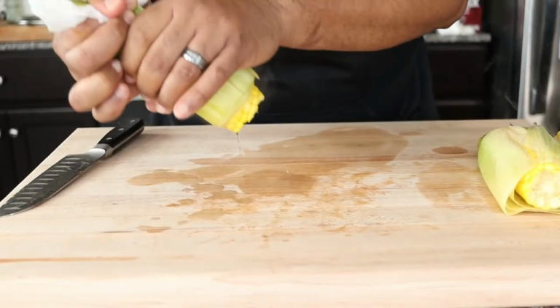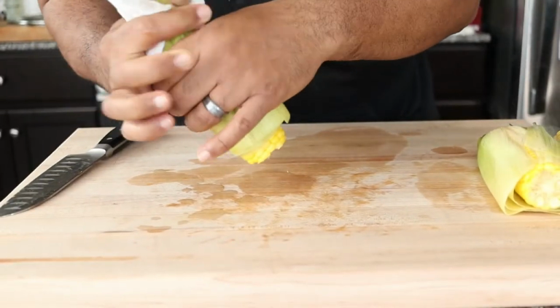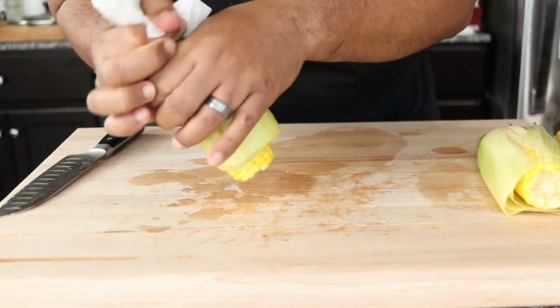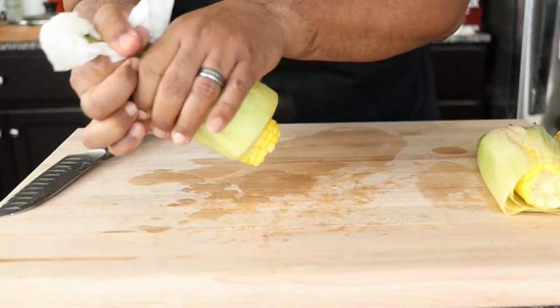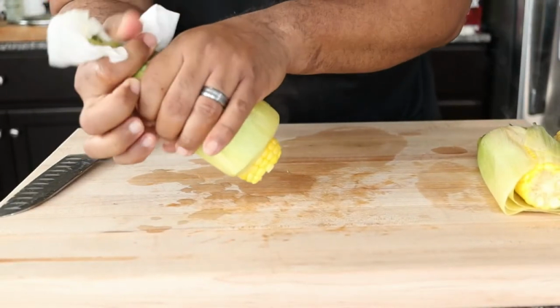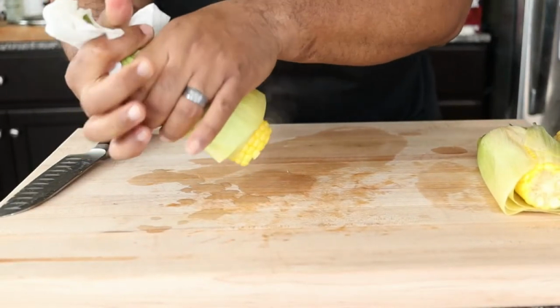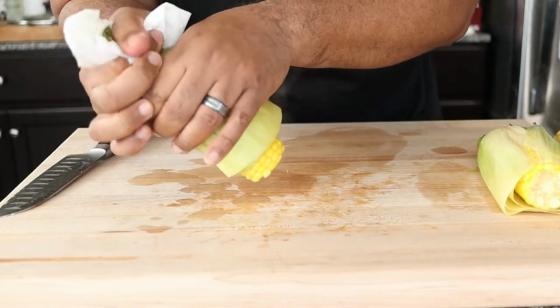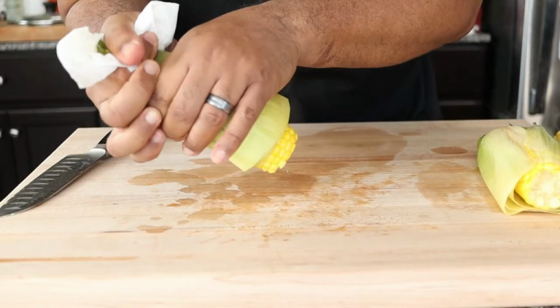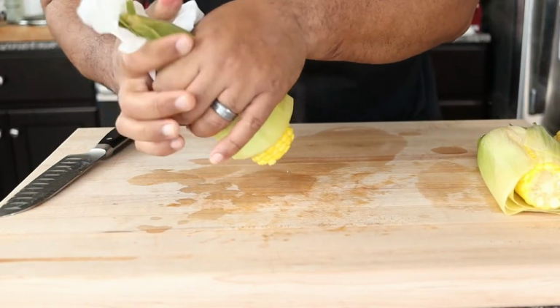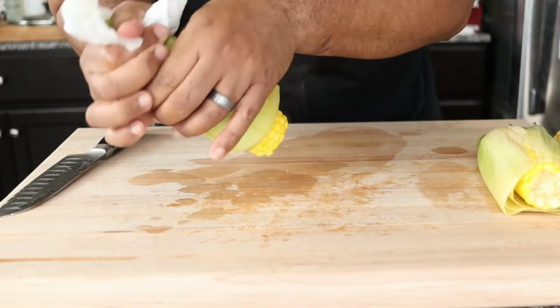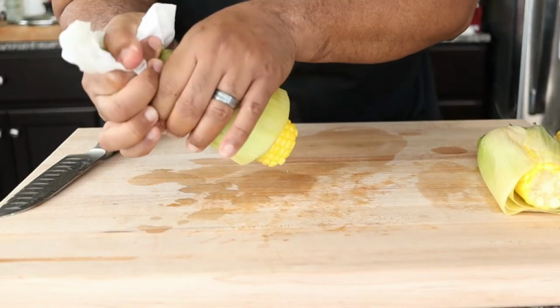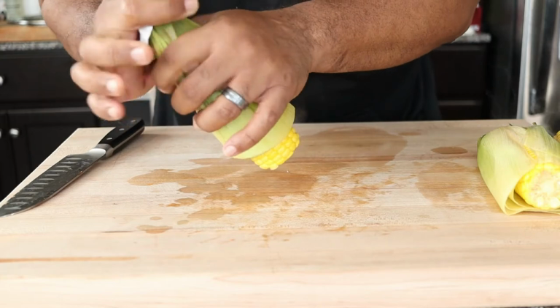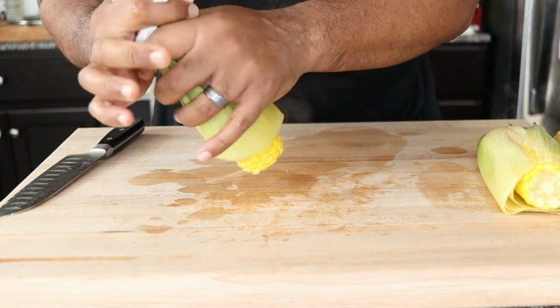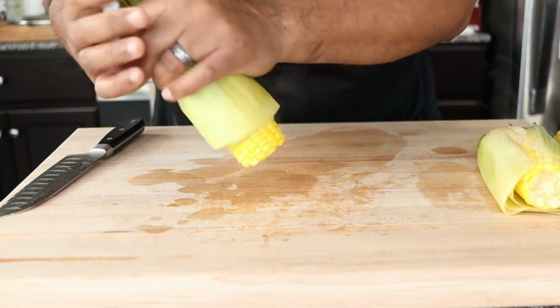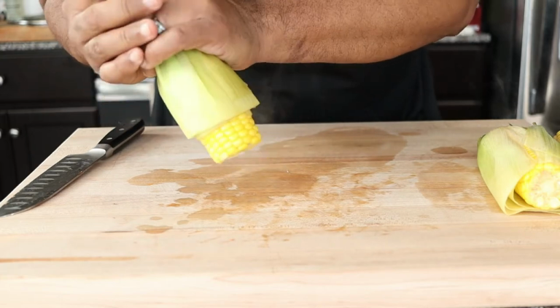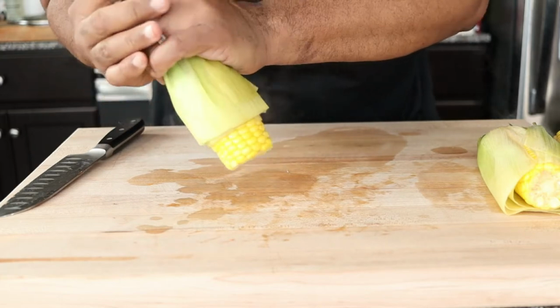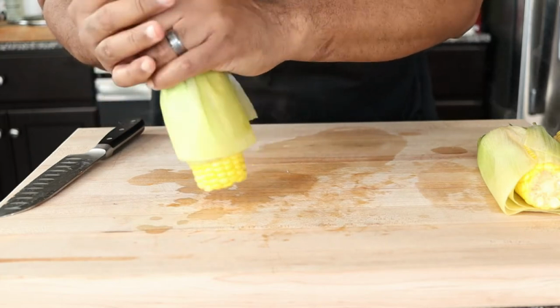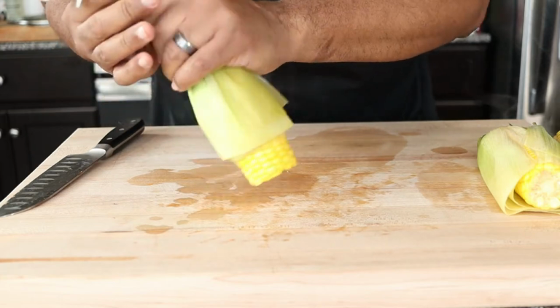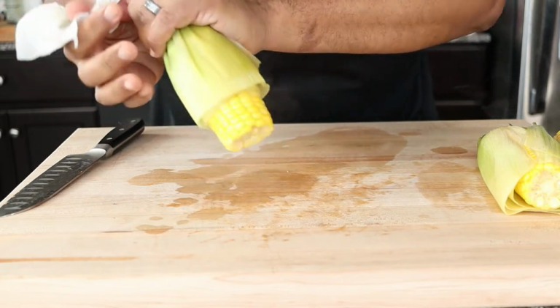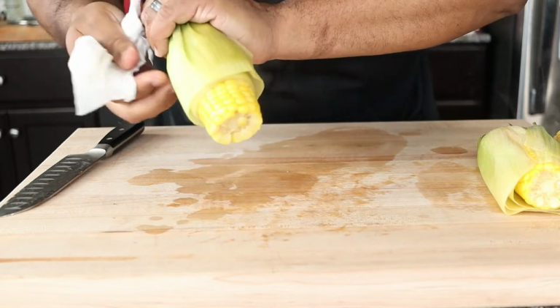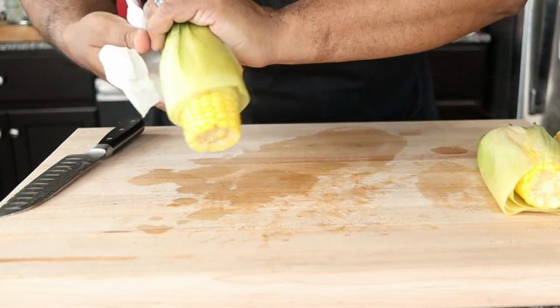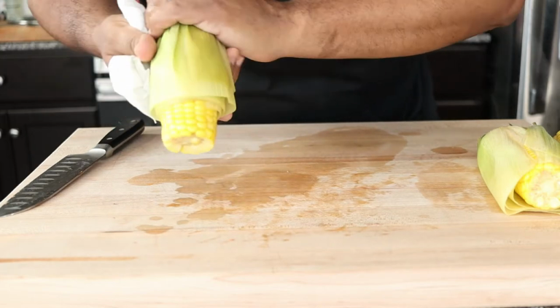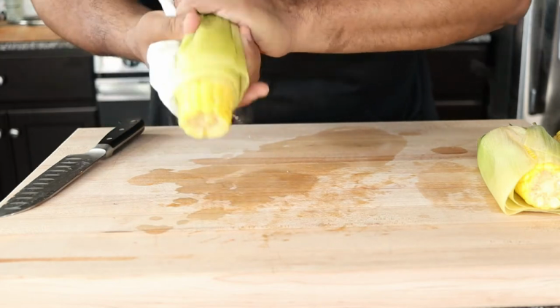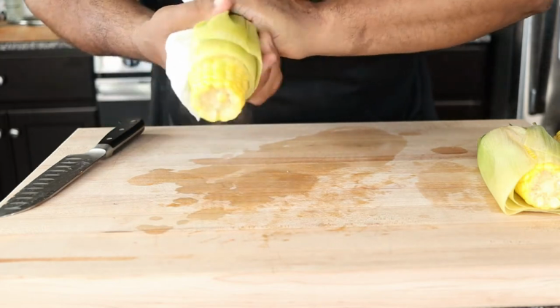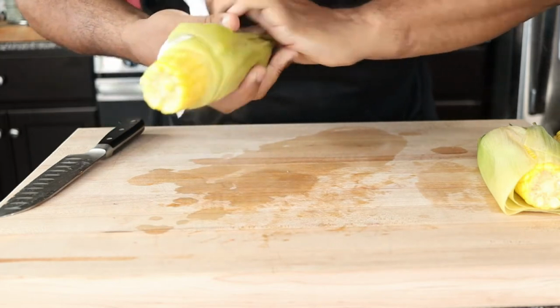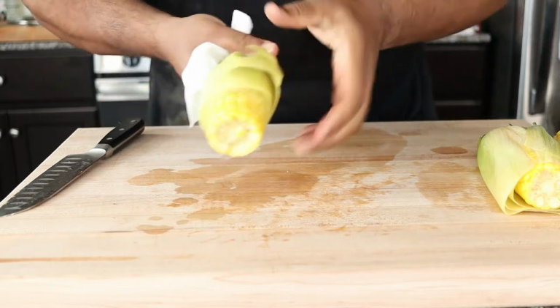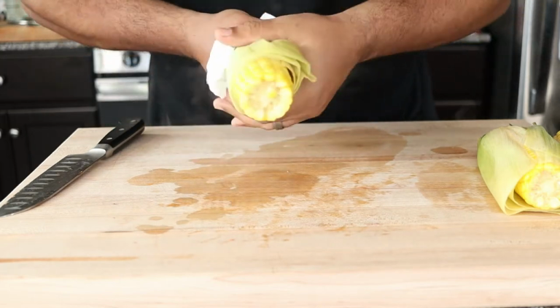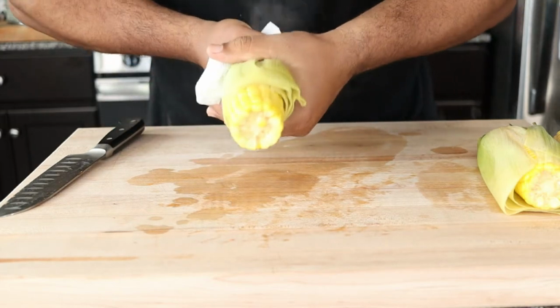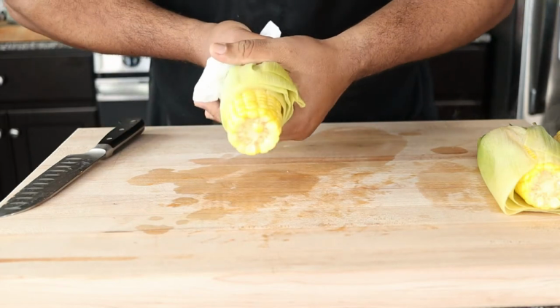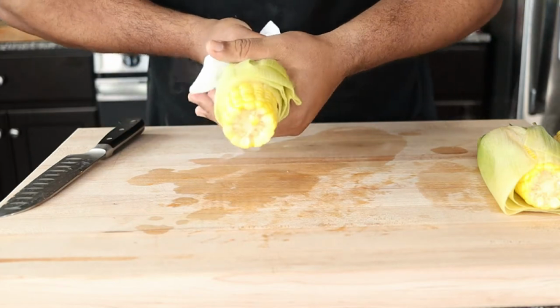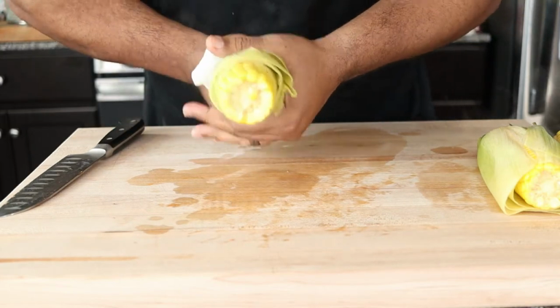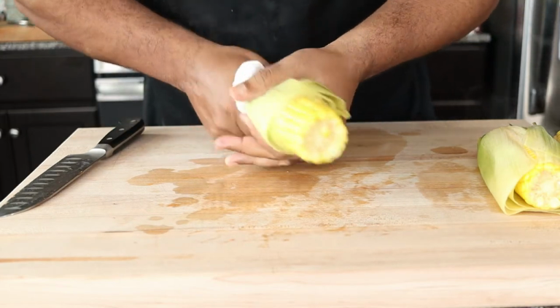Our corn has been cooking for 10 minutes, which has helped to loosen the husk. Now I can just squeeze the corn out and all those strands stay in the husk.